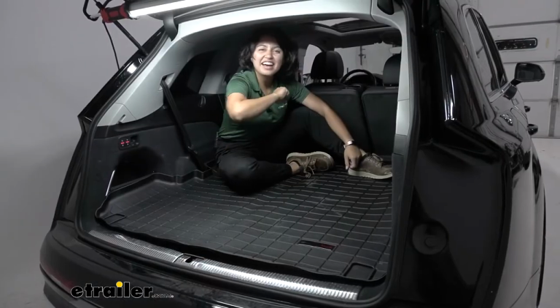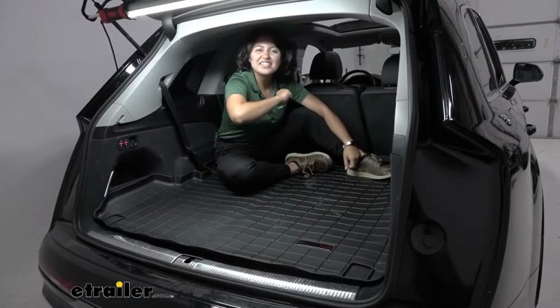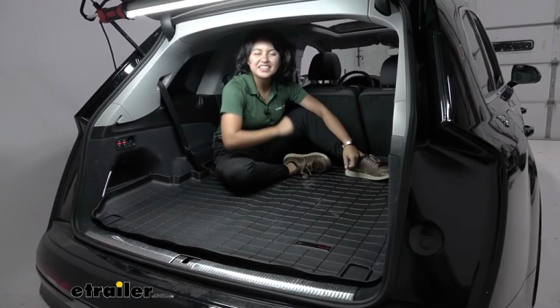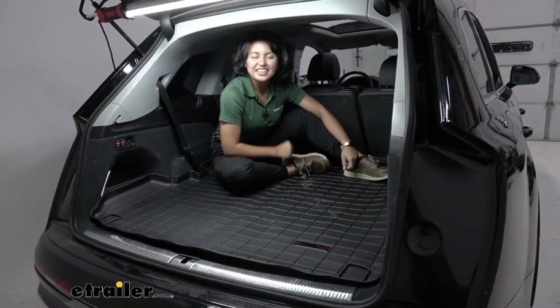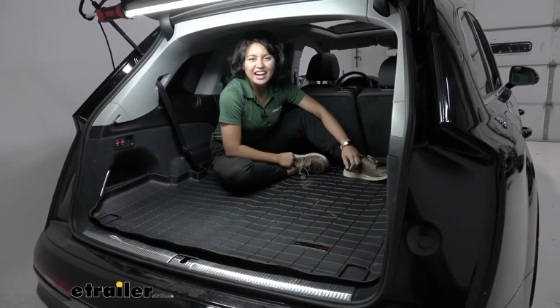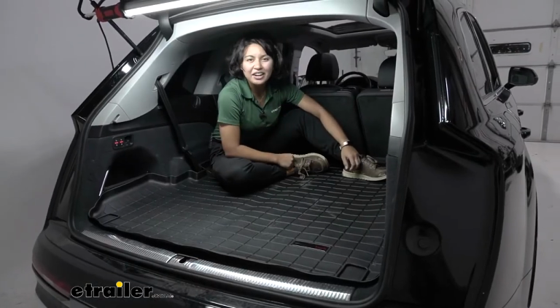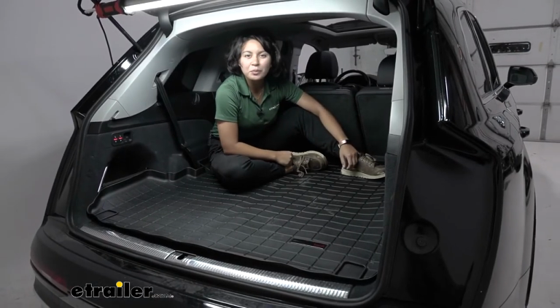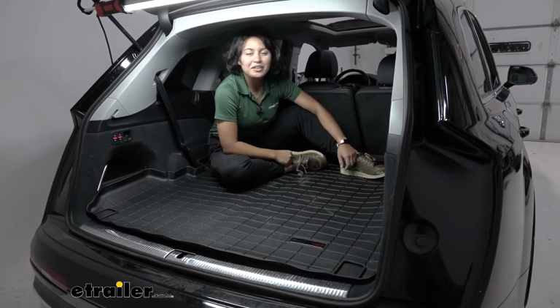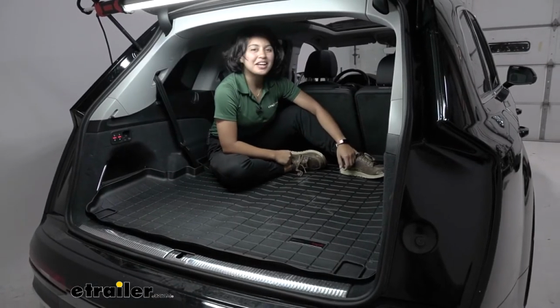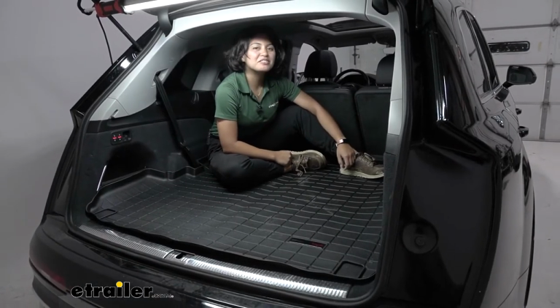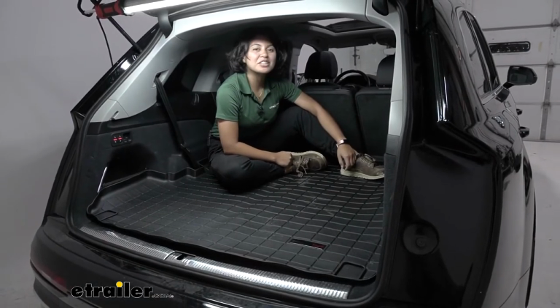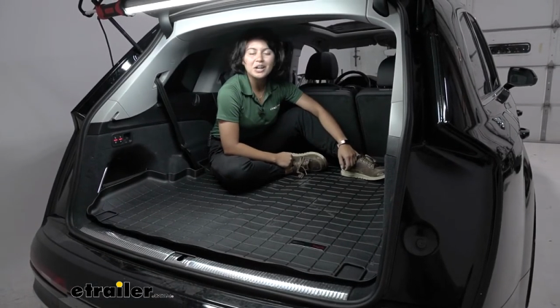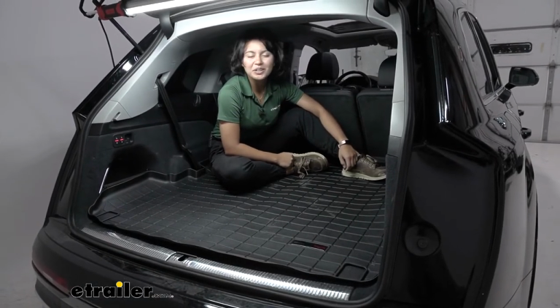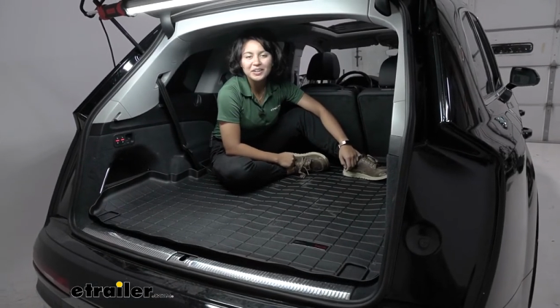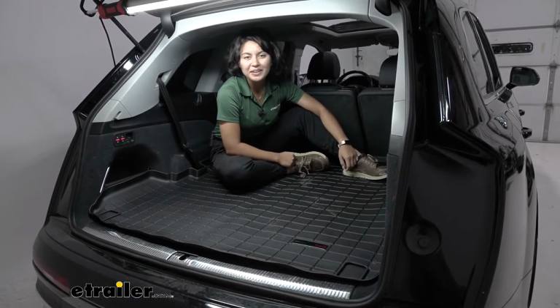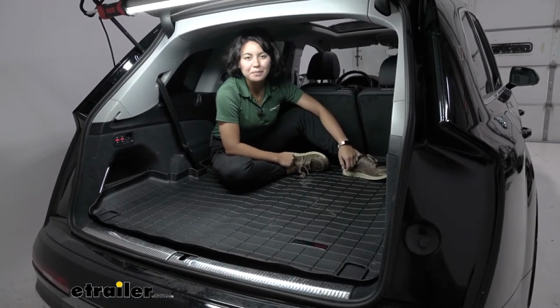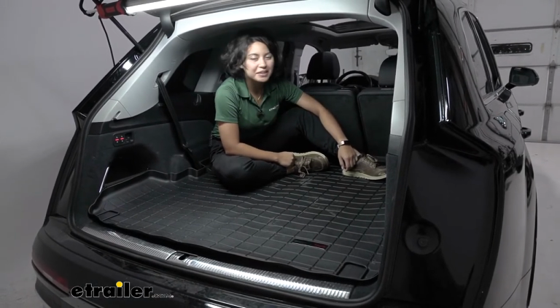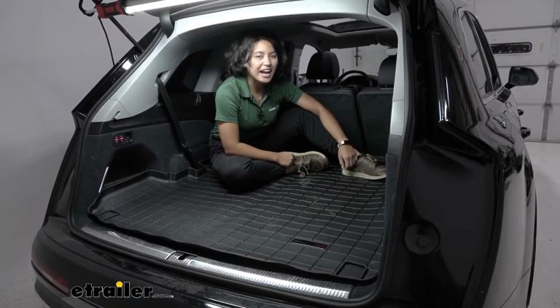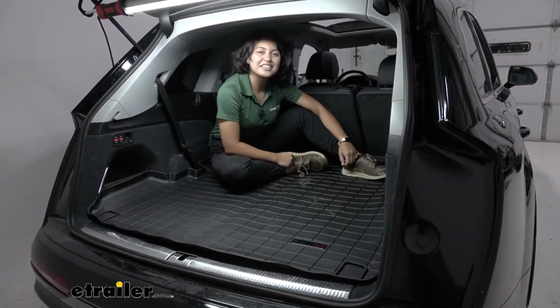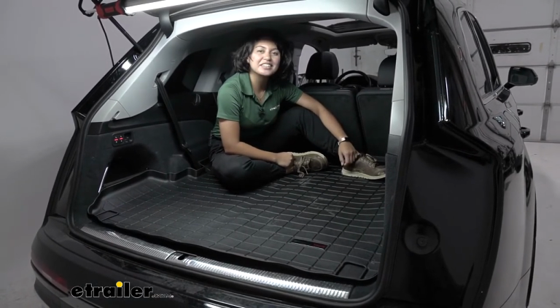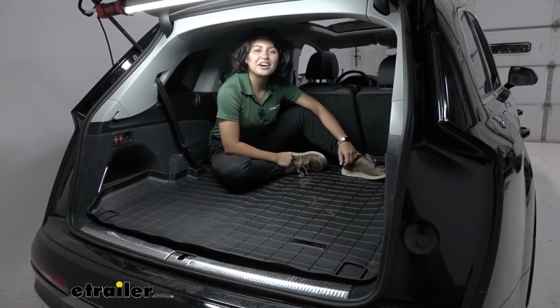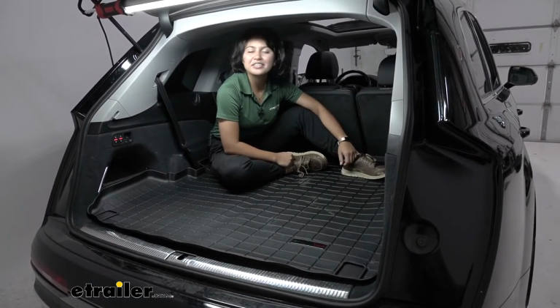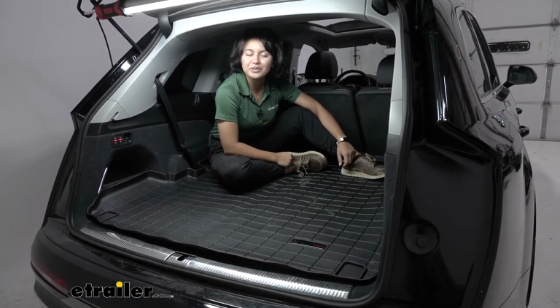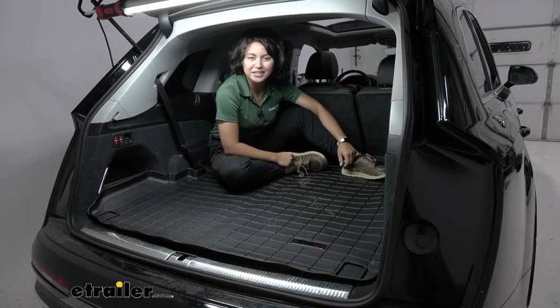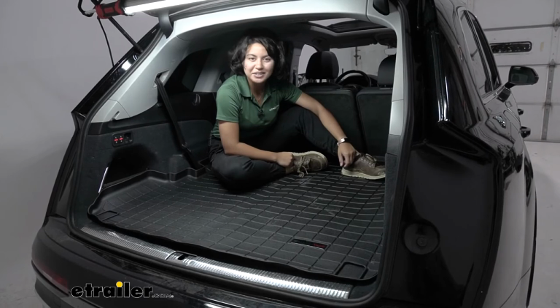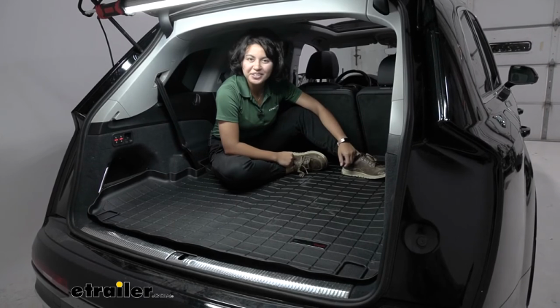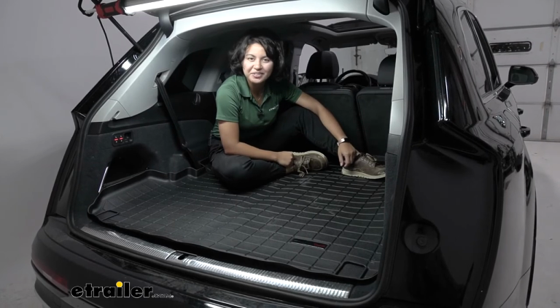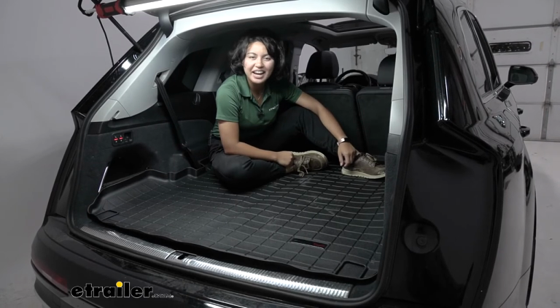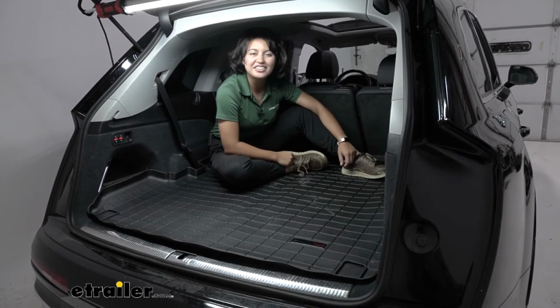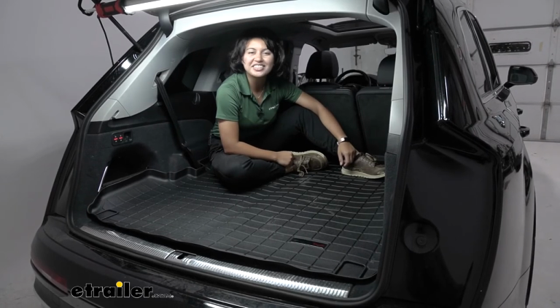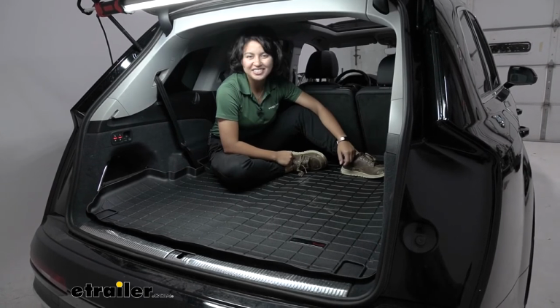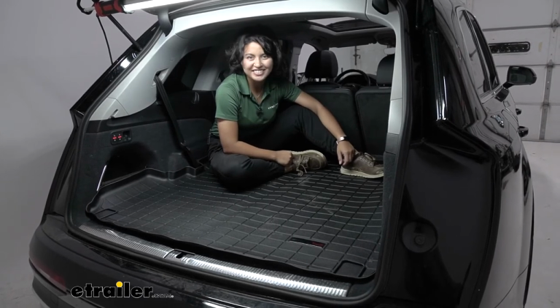And that was a look at our WeatherTech rear cargo area protector on the 2021 Audi Q7.